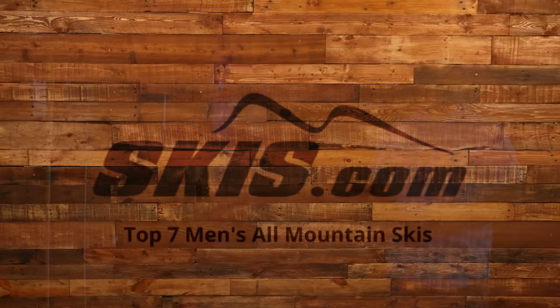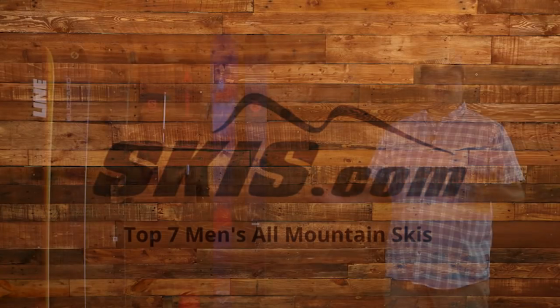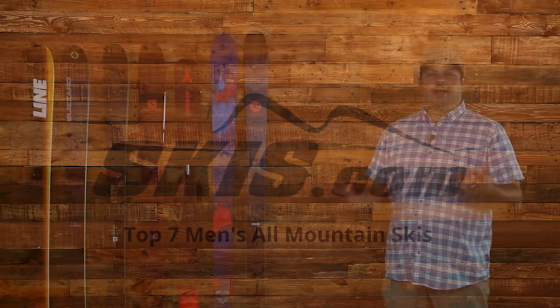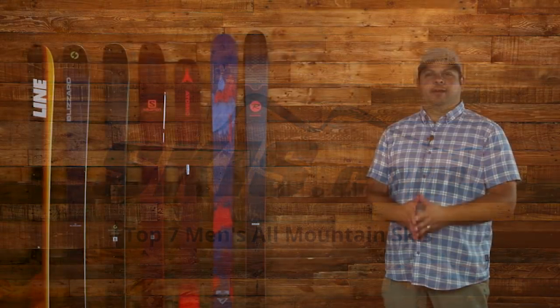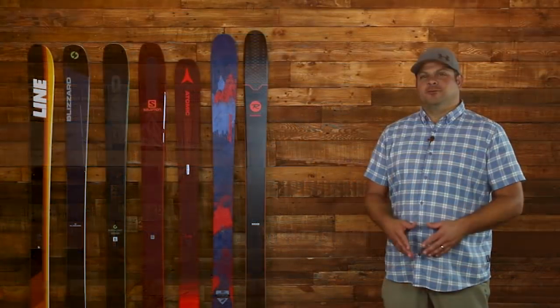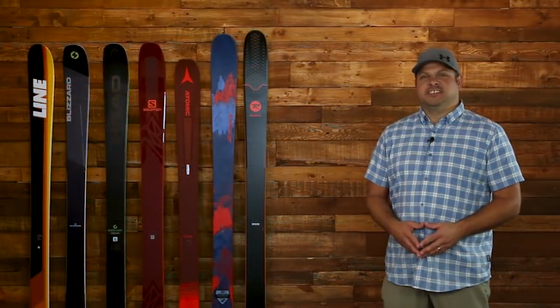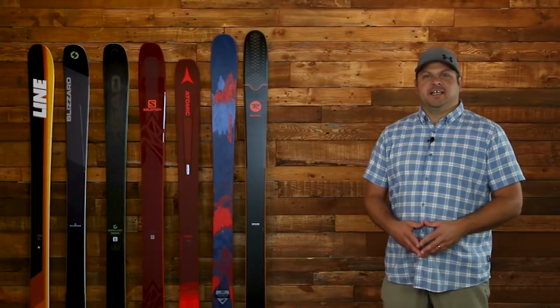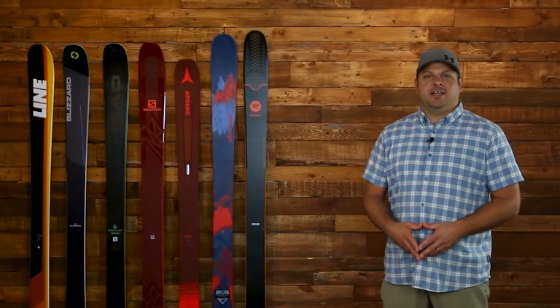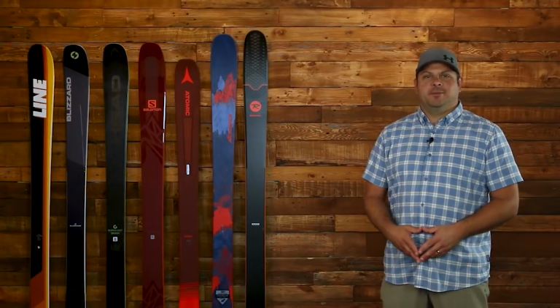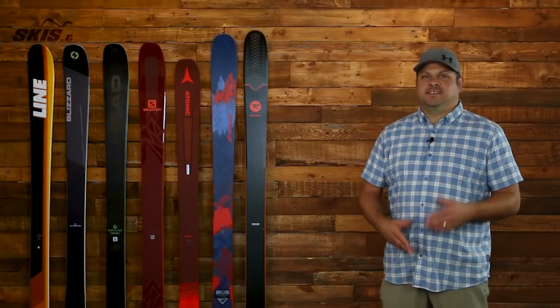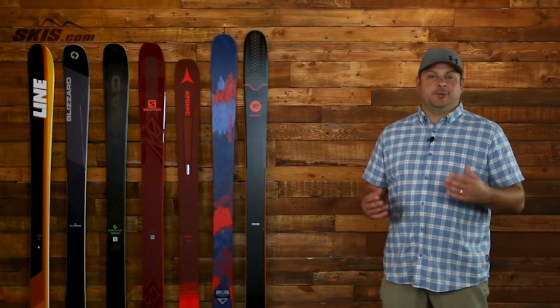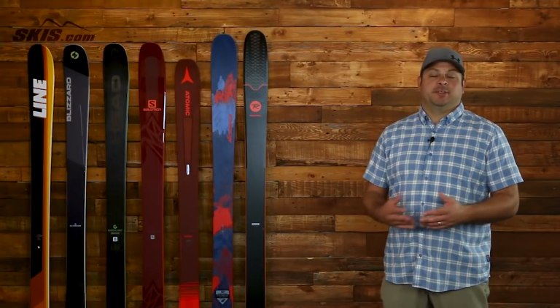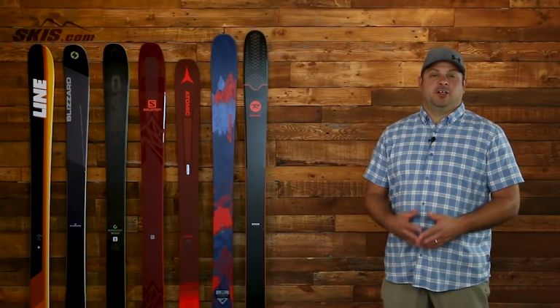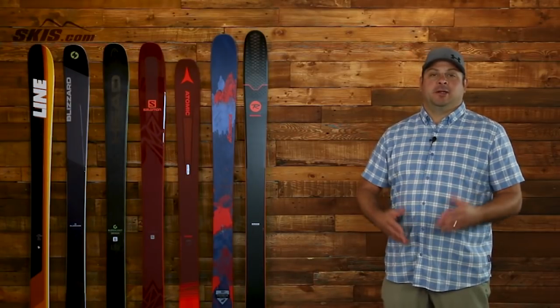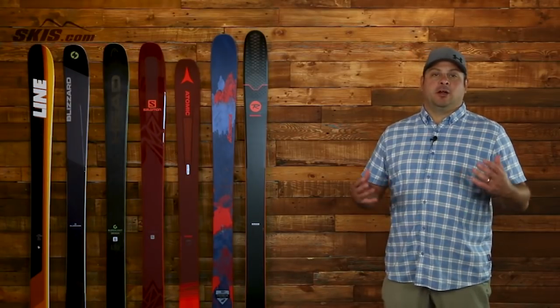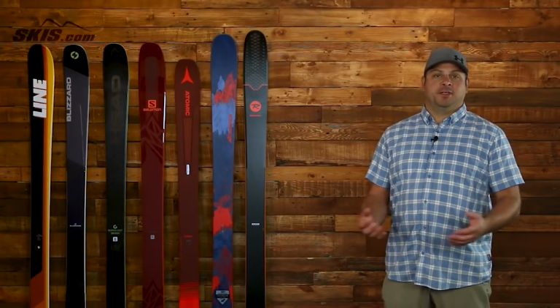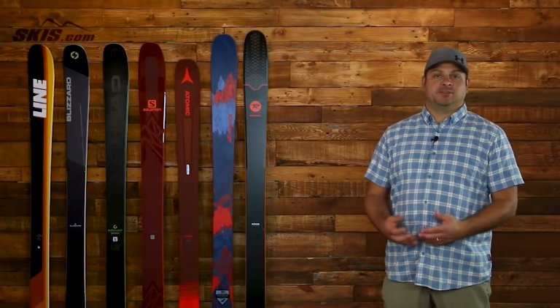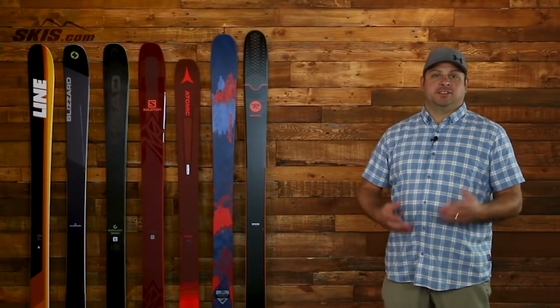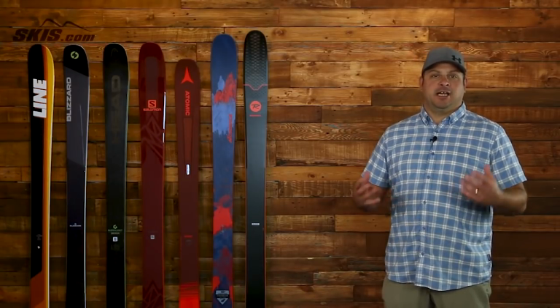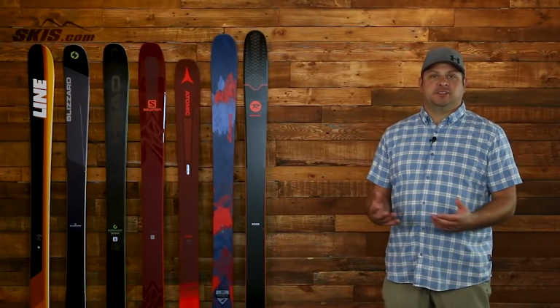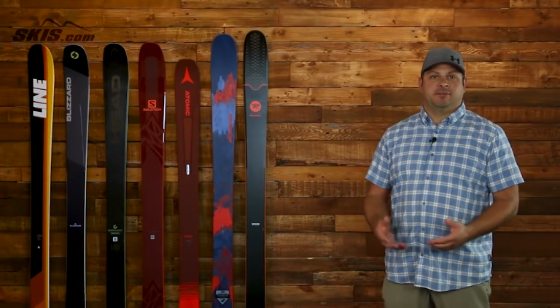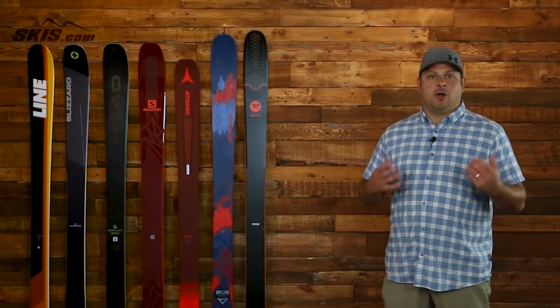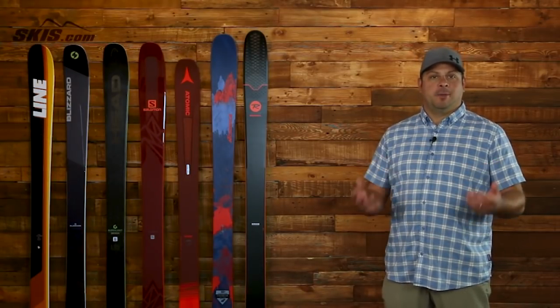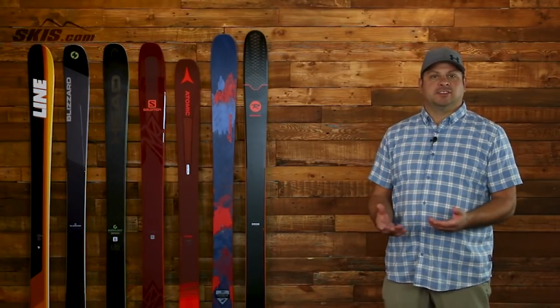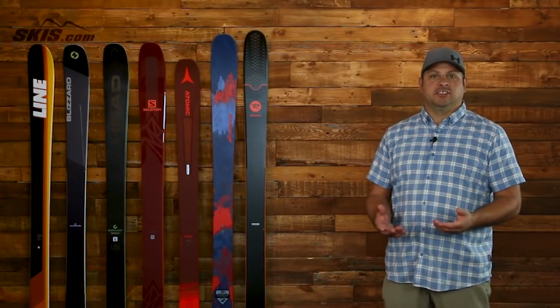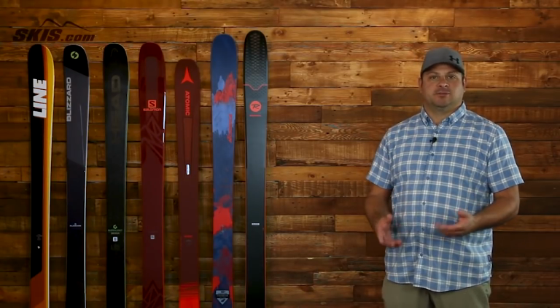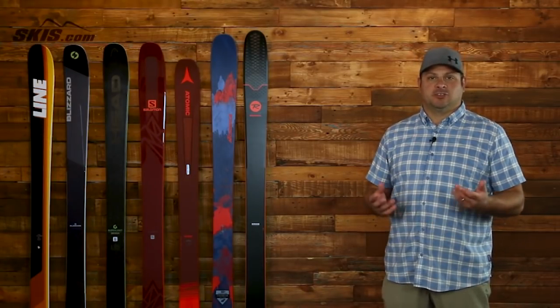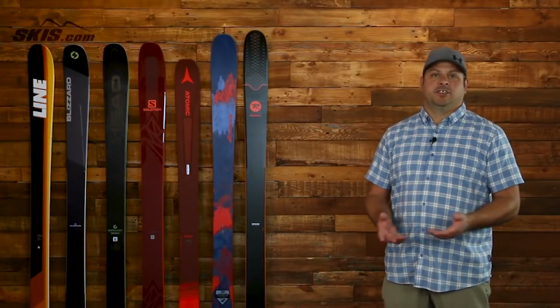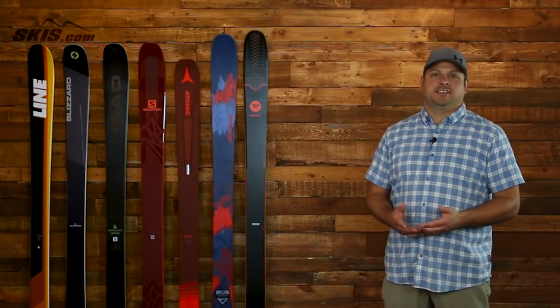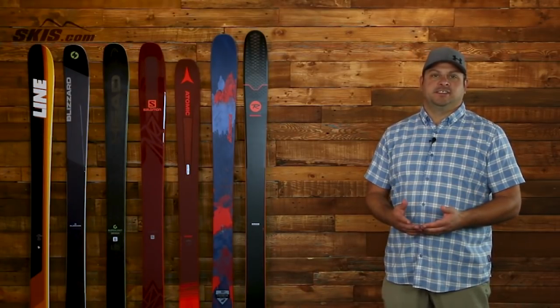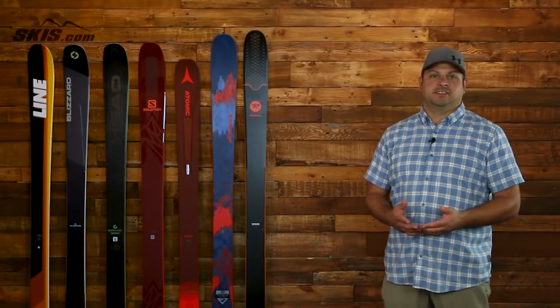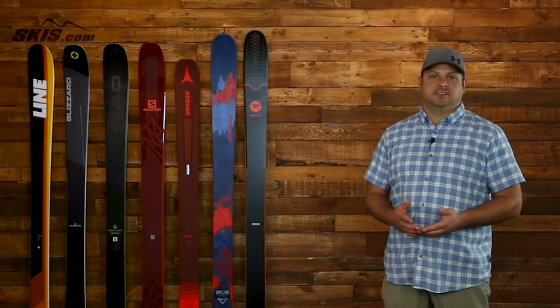Hi, I'm Adam from skis.com and today we're going to be talking about our picks for the top 7 all-mountain skis for the 2019 season.